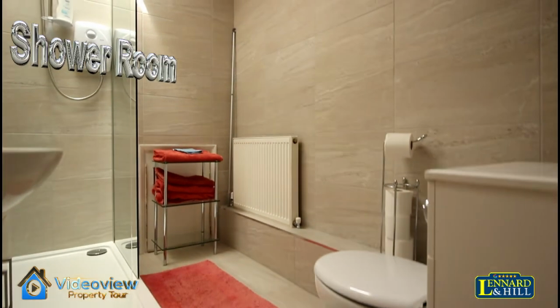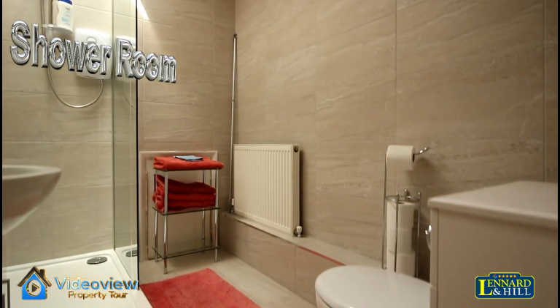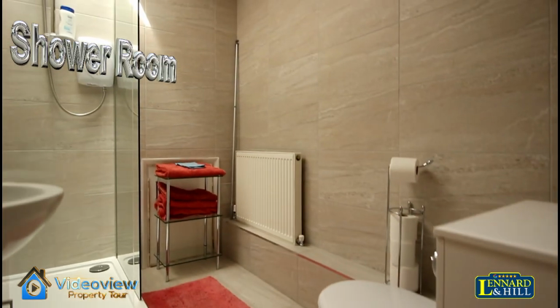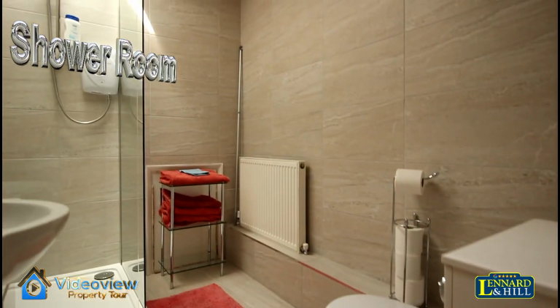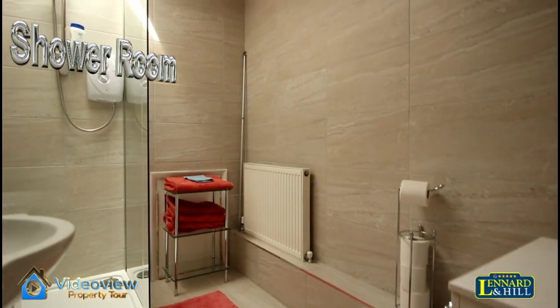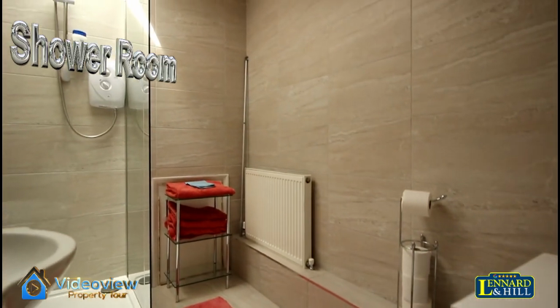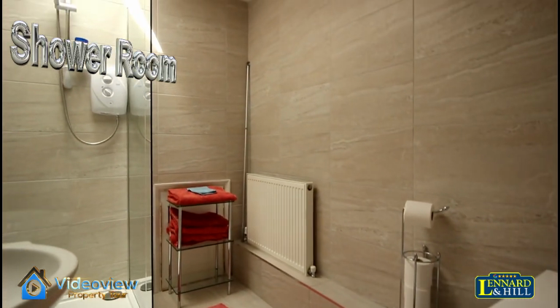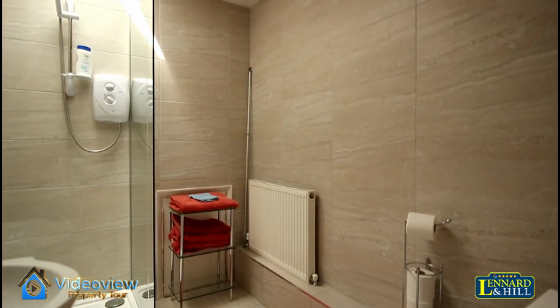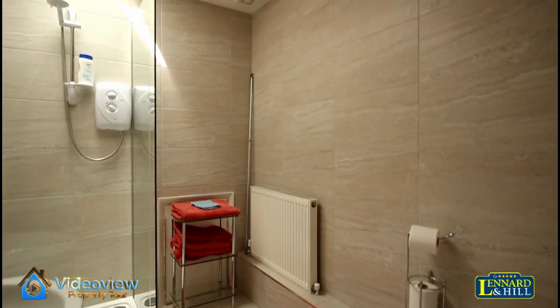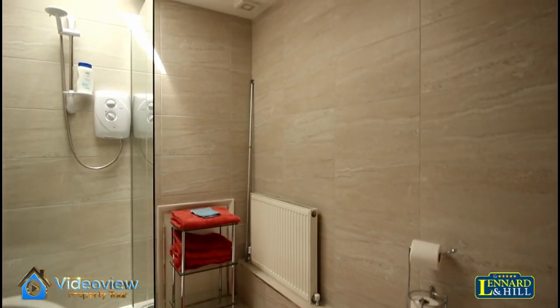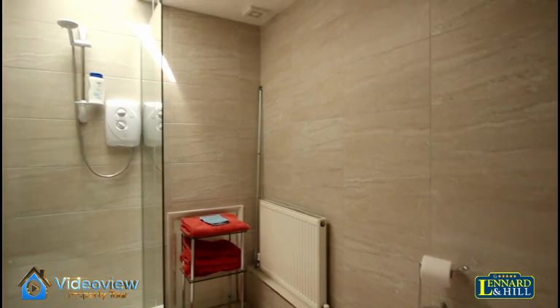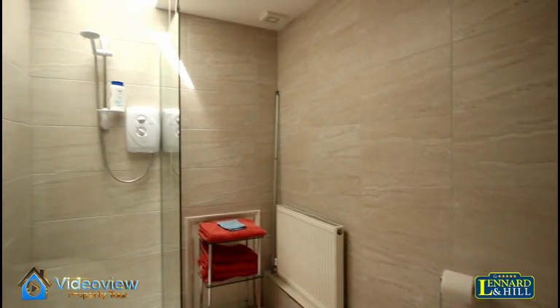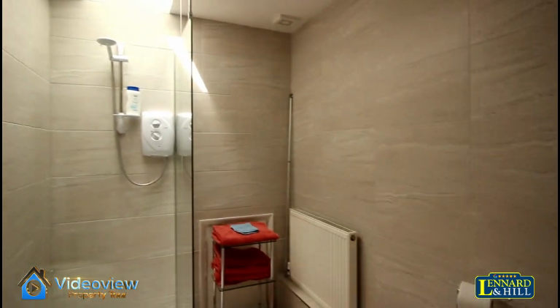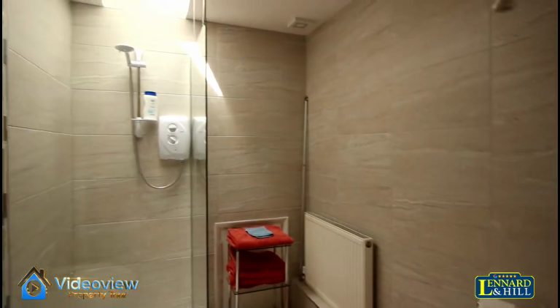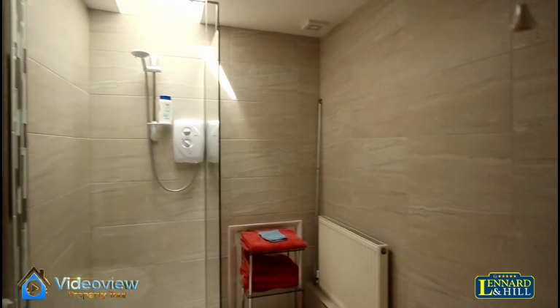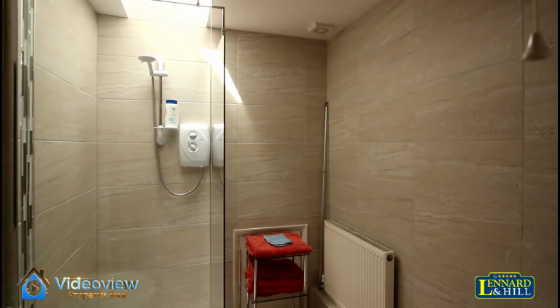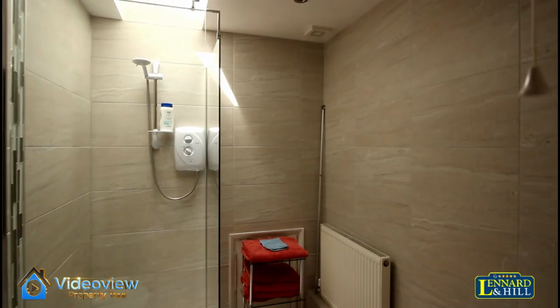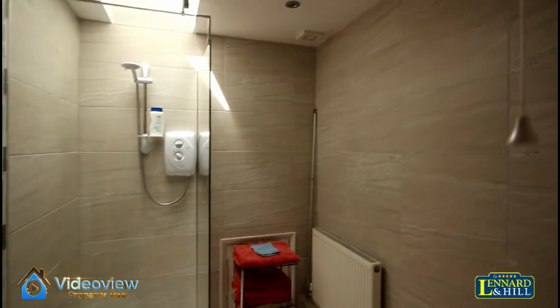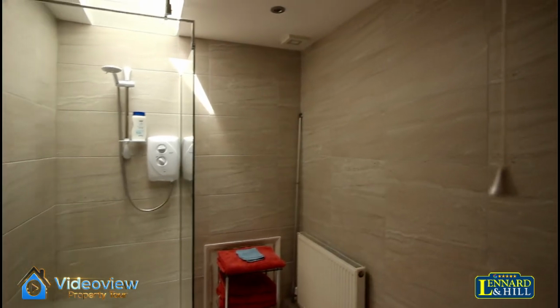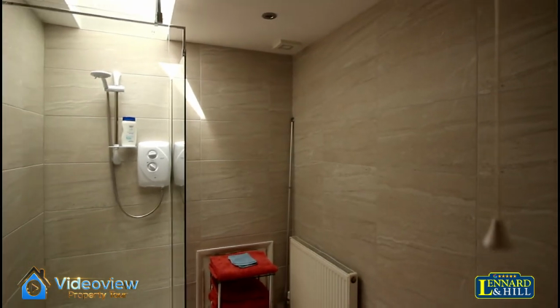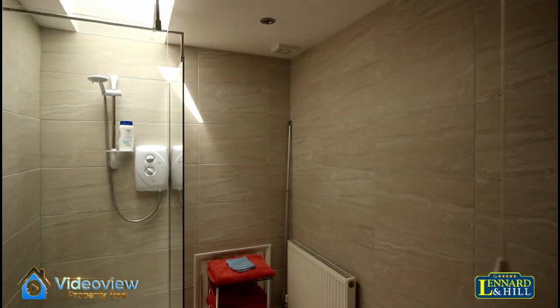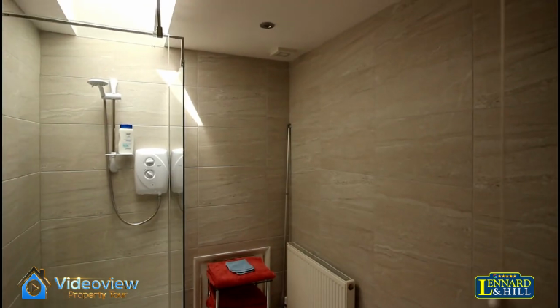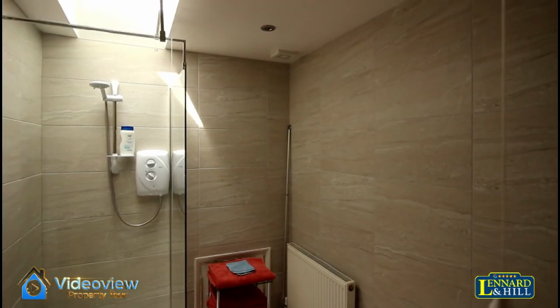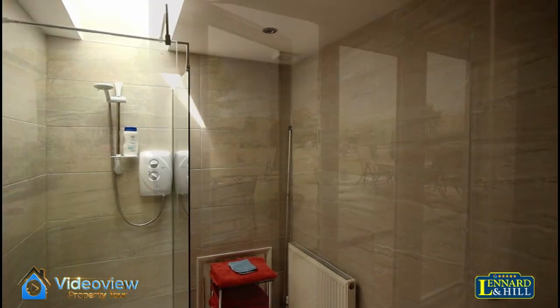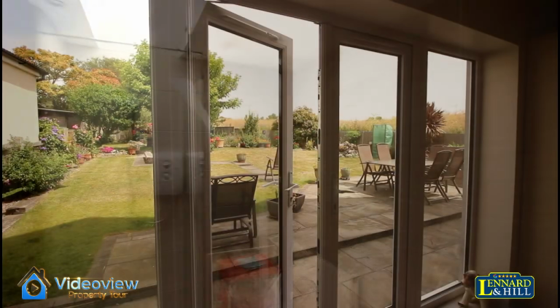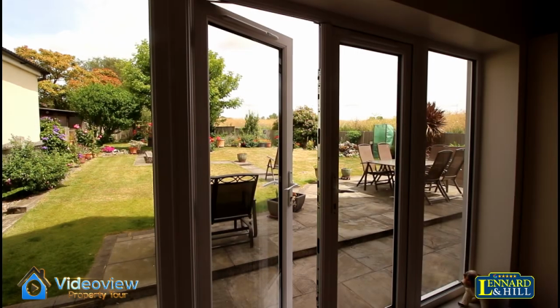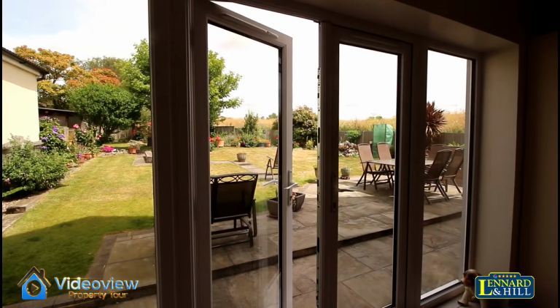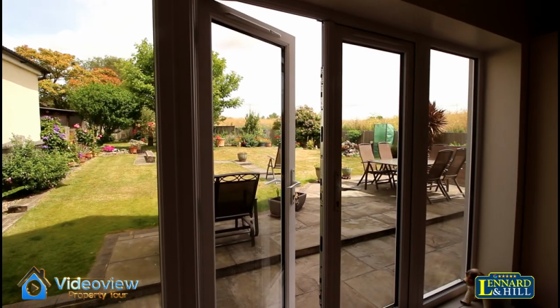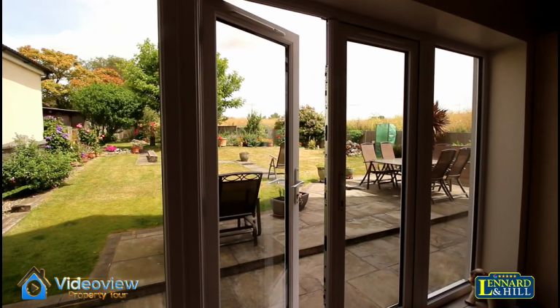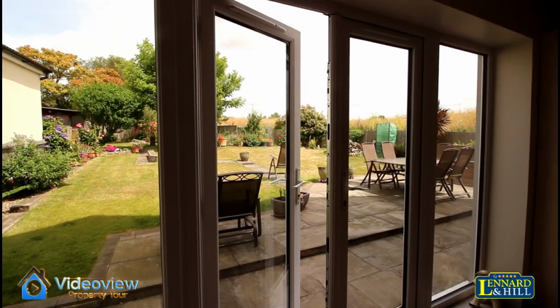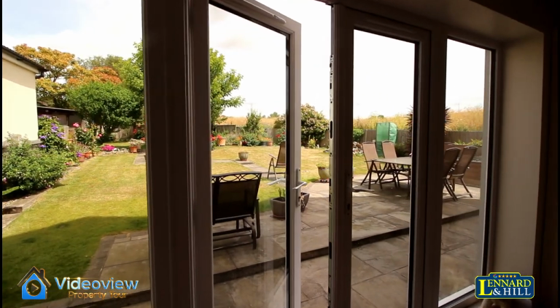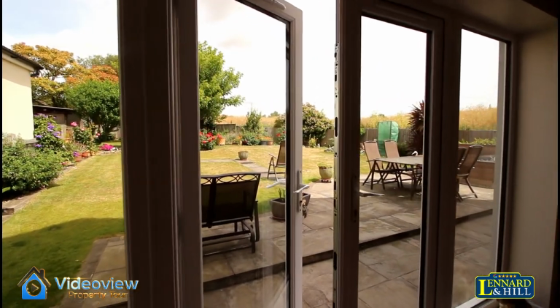There's an upstairs shower room — modern and beautifully tiled with a walk-in shower.